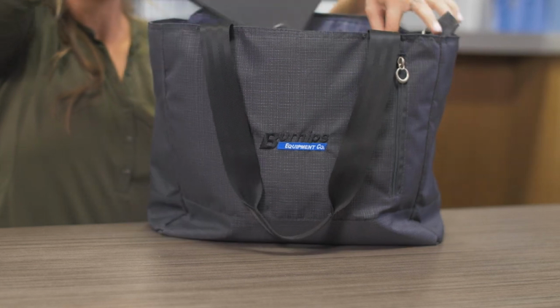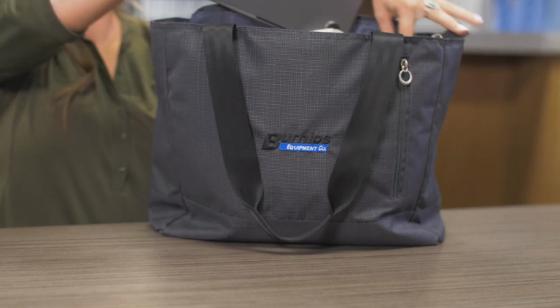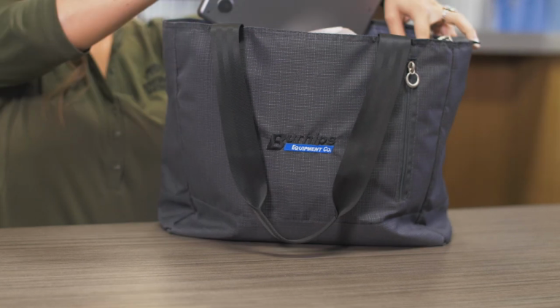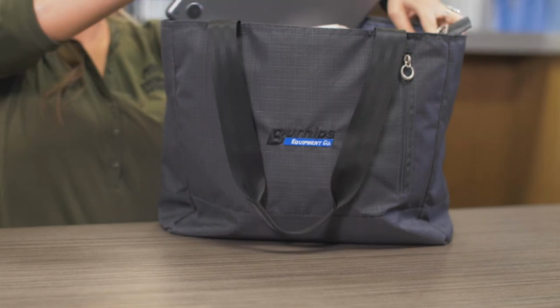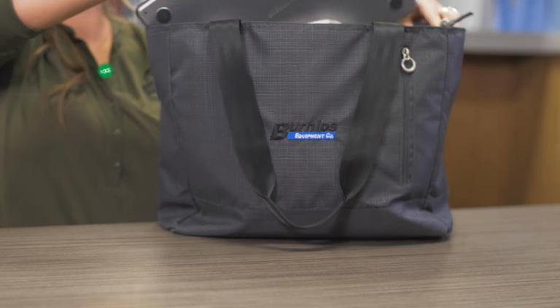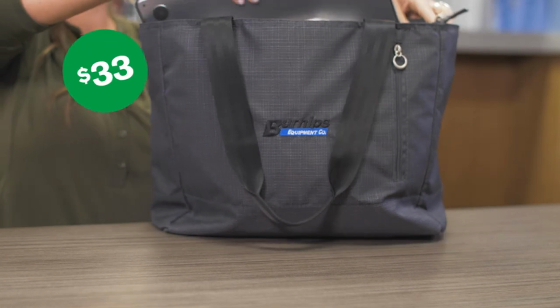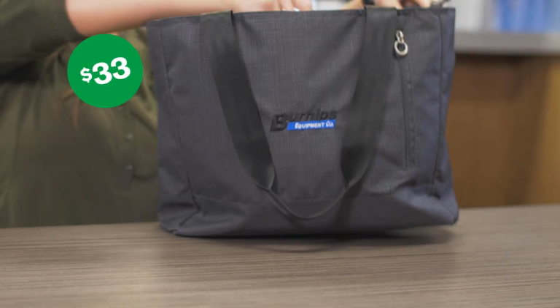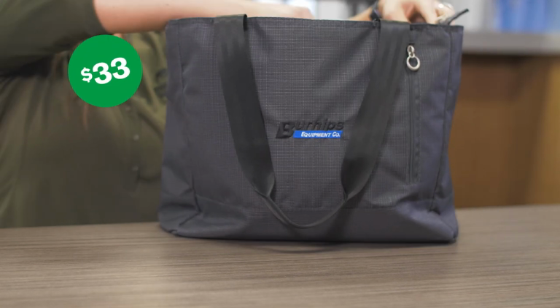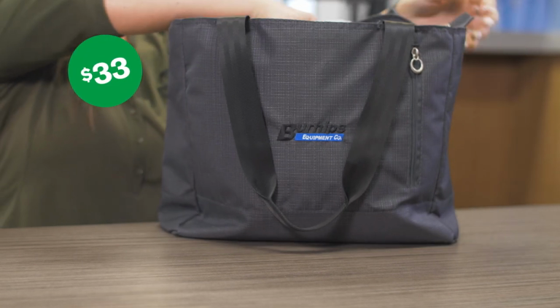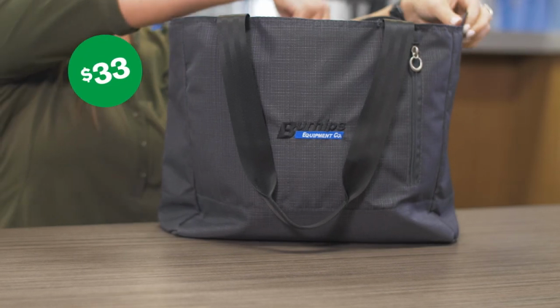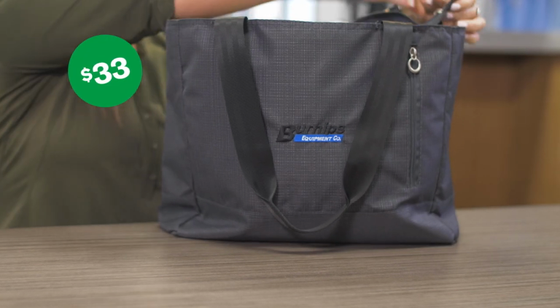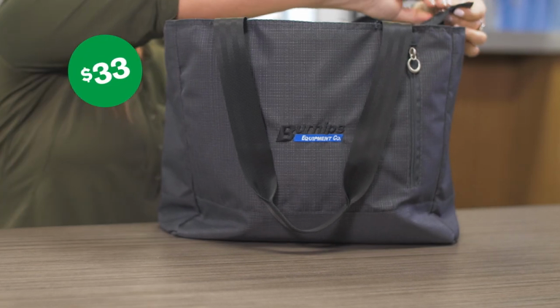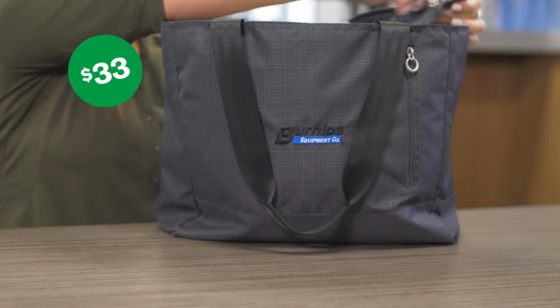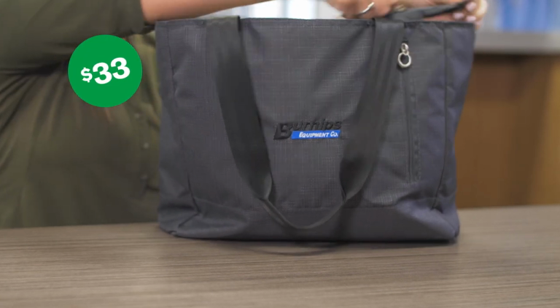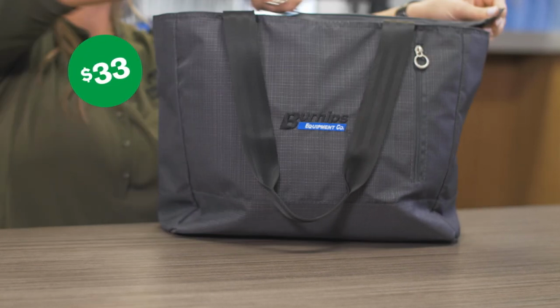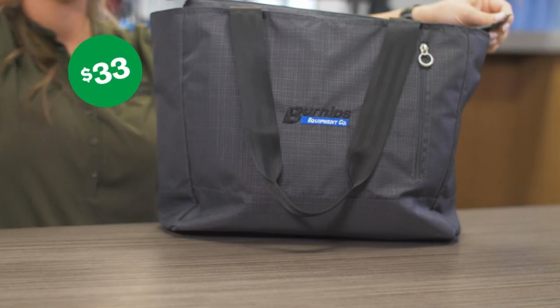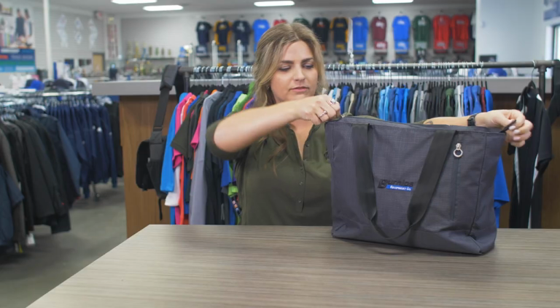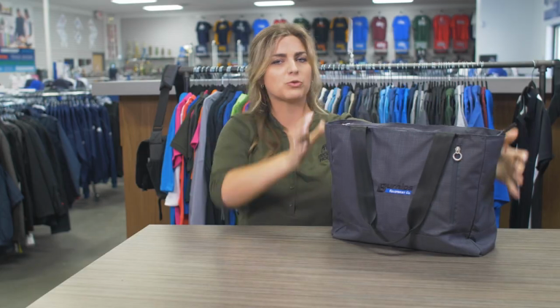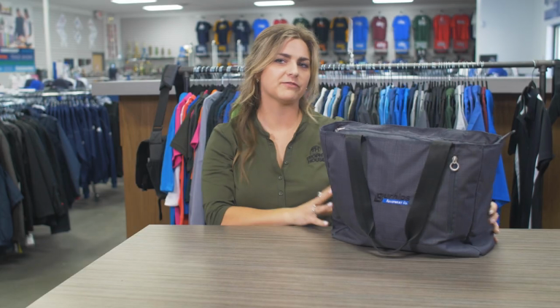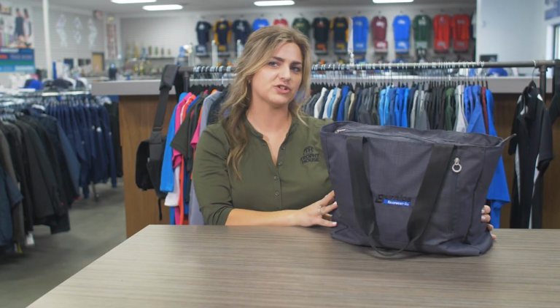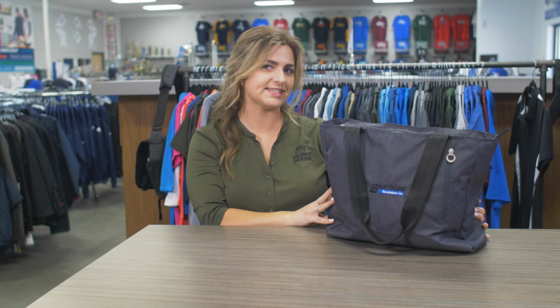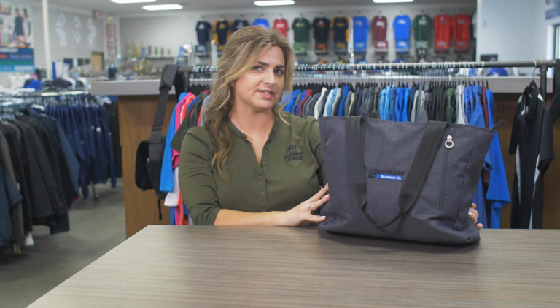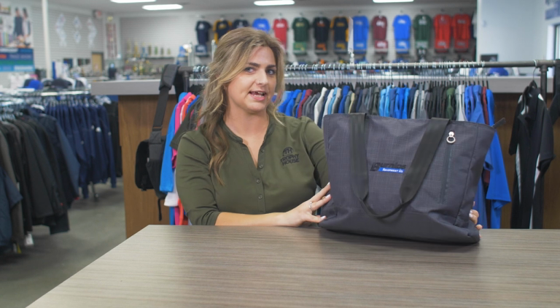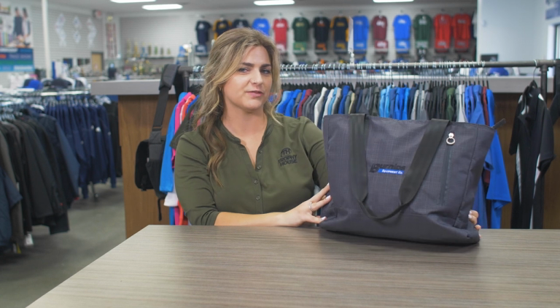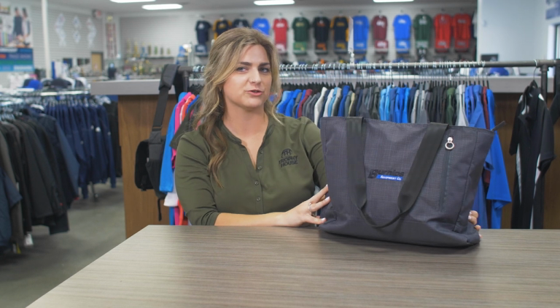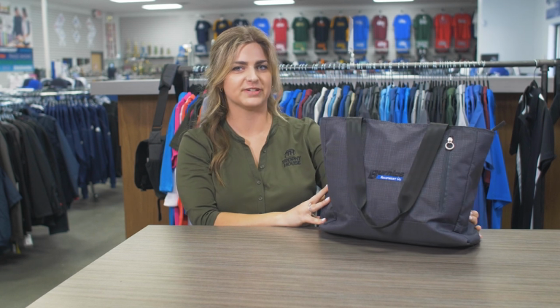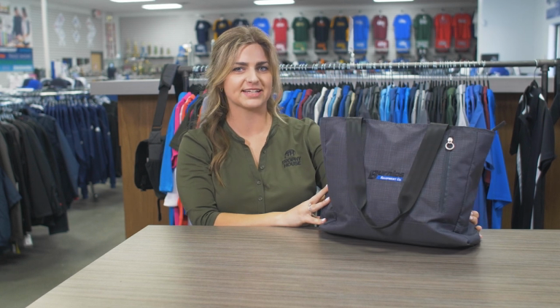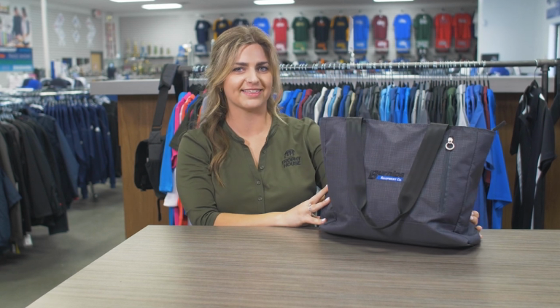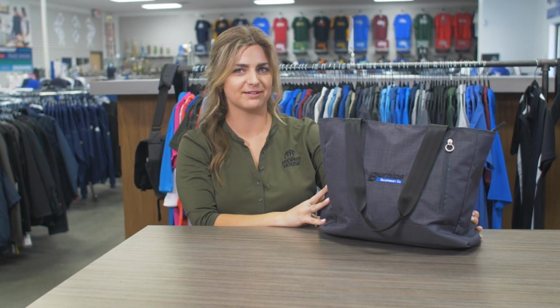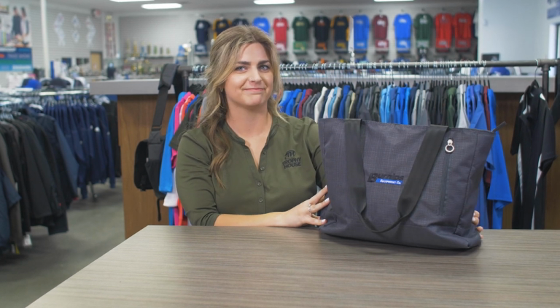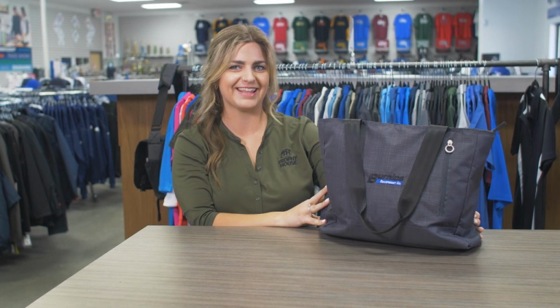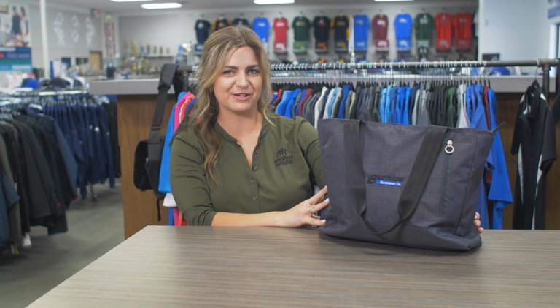It starts at $33 and there are no minimums on these. For more information, stop in today at Trophy House or visit us online. Thank you.